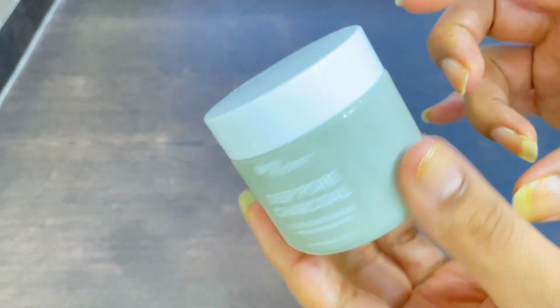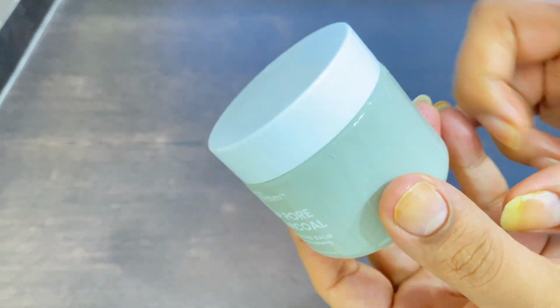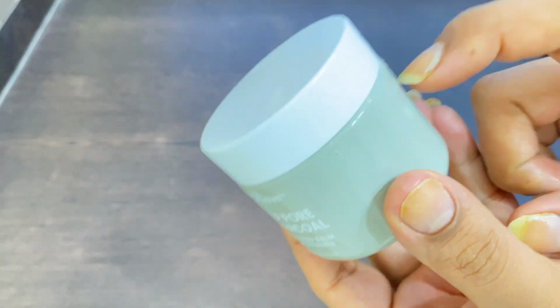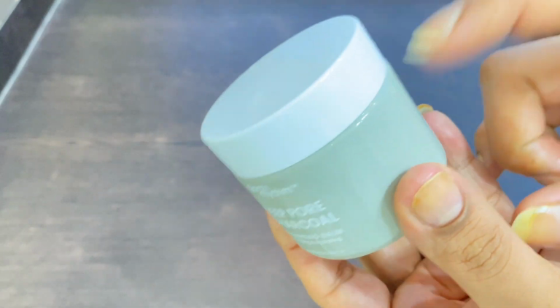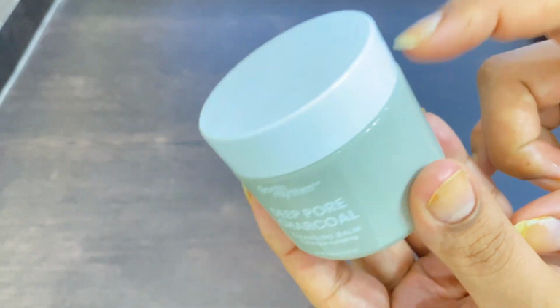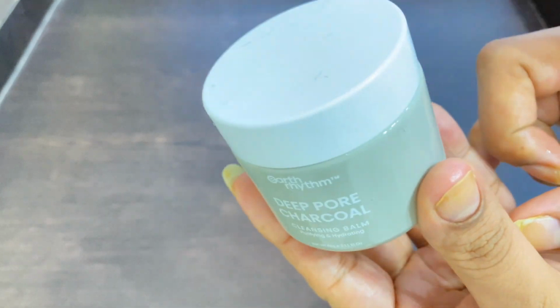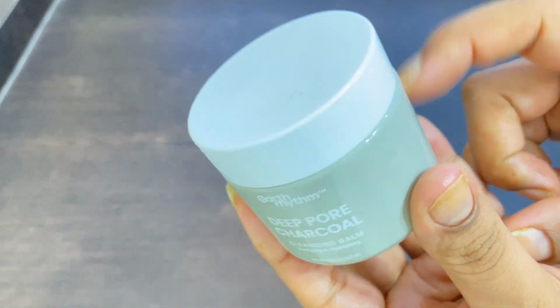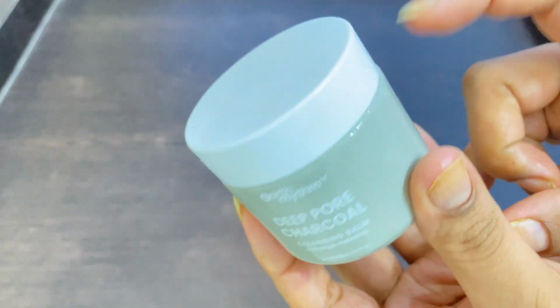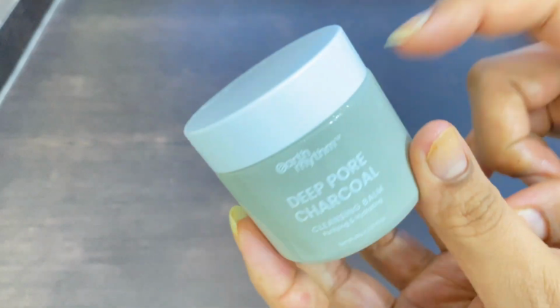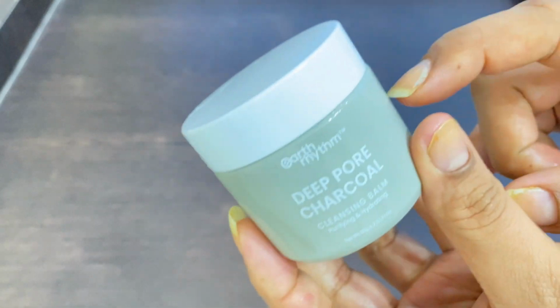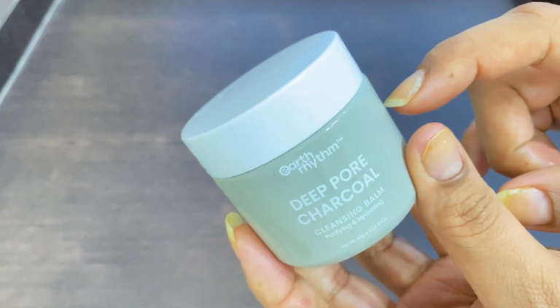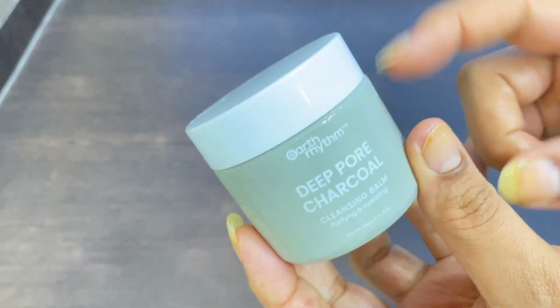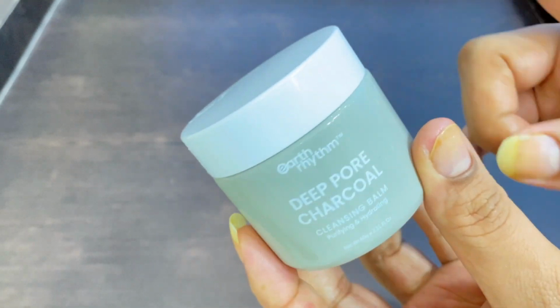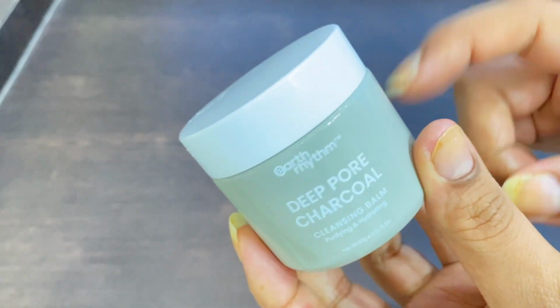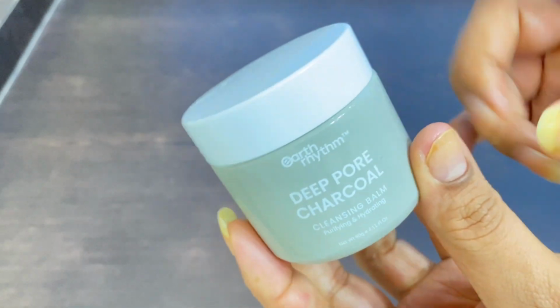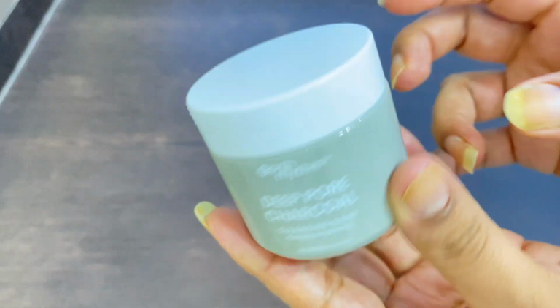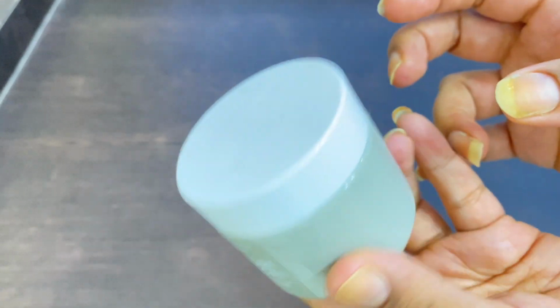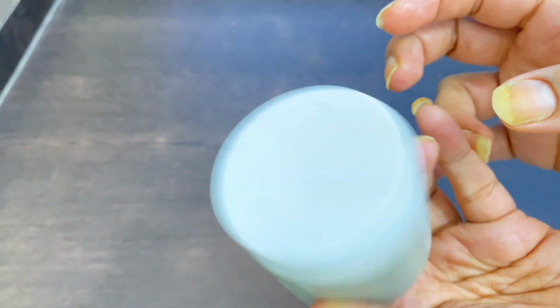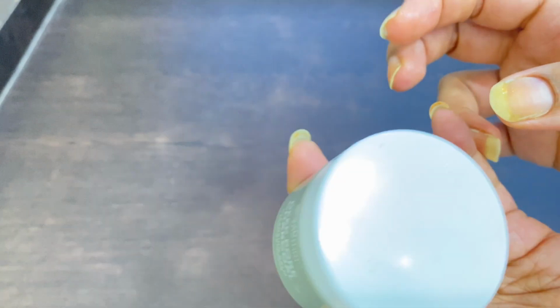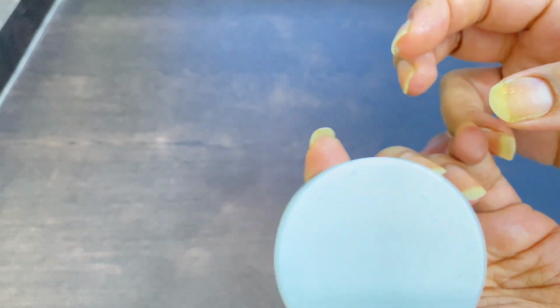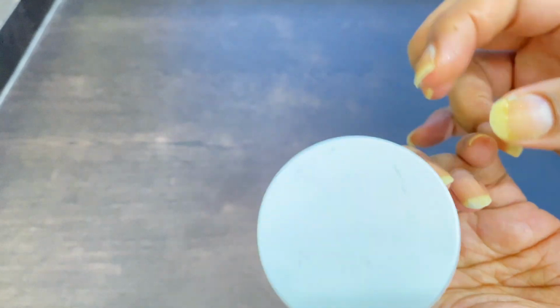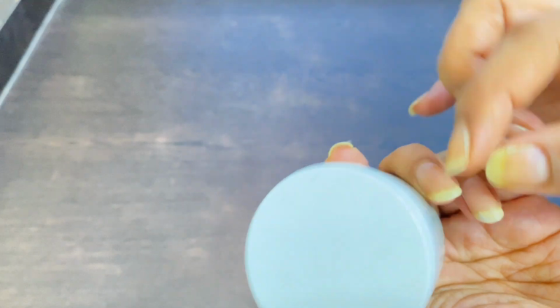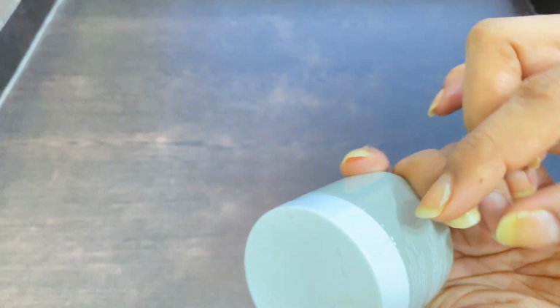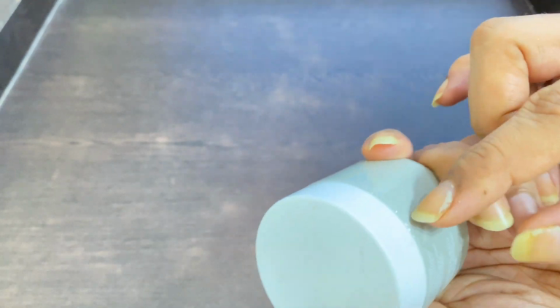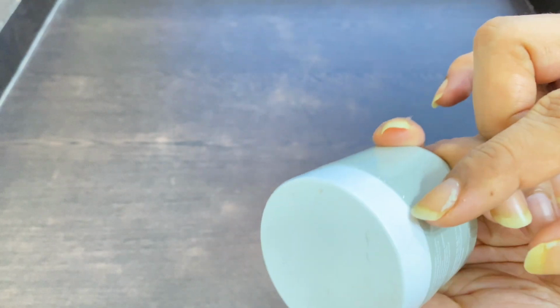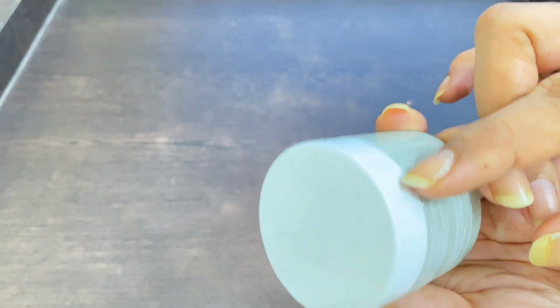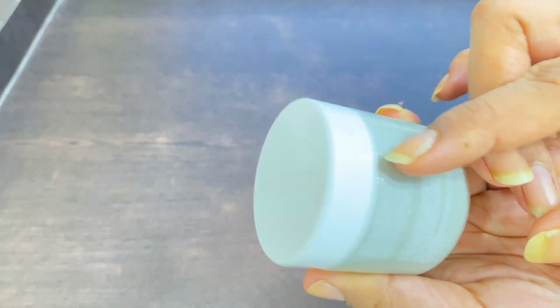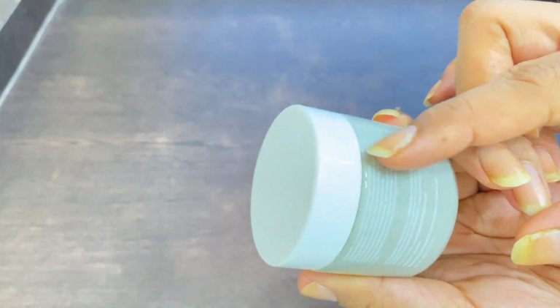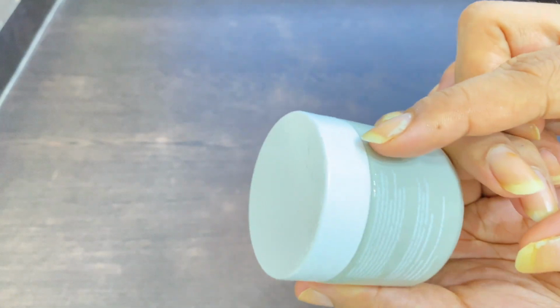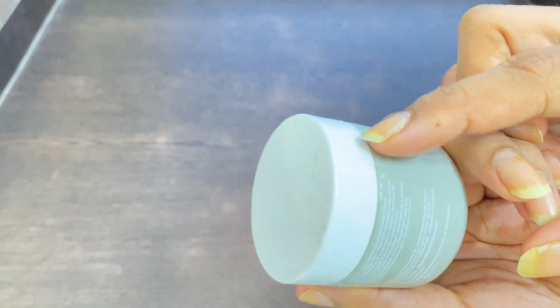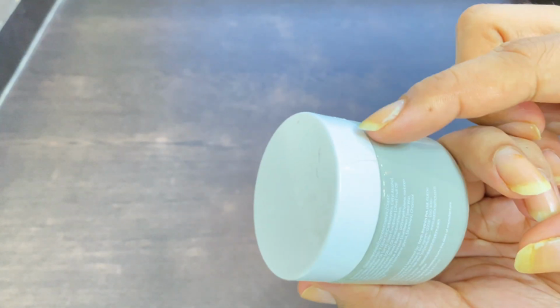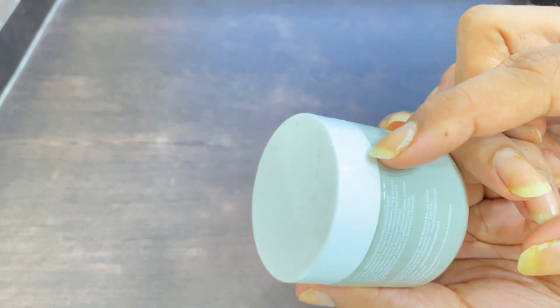It comes in glass packaging, so it's not very travel friendly. It can also get broken, as you can see.